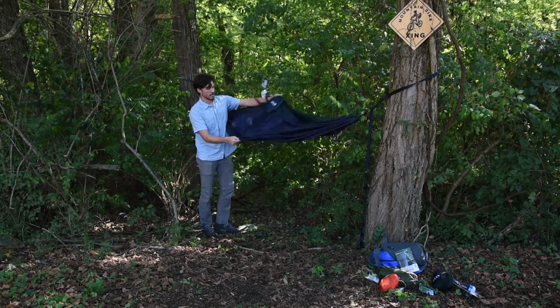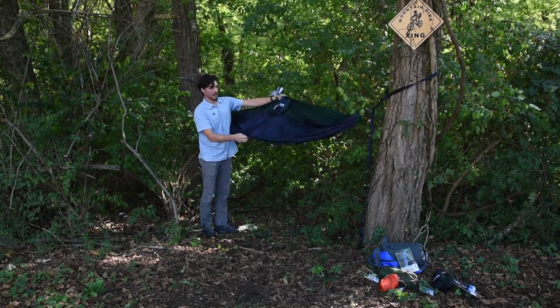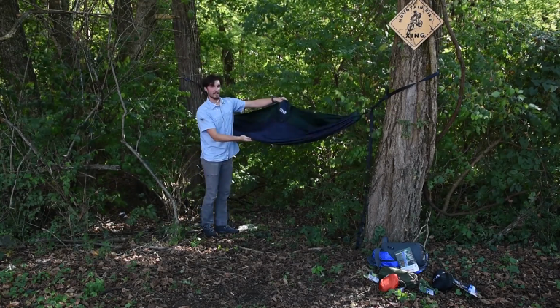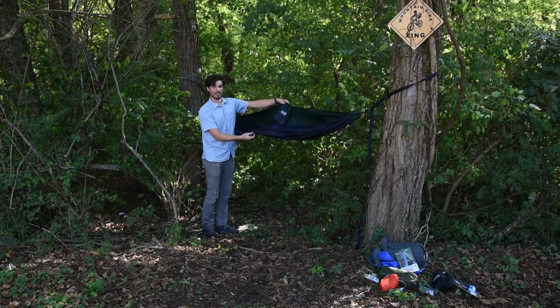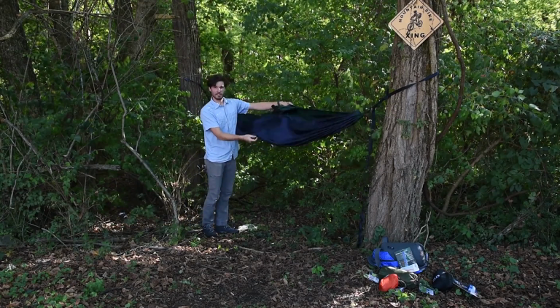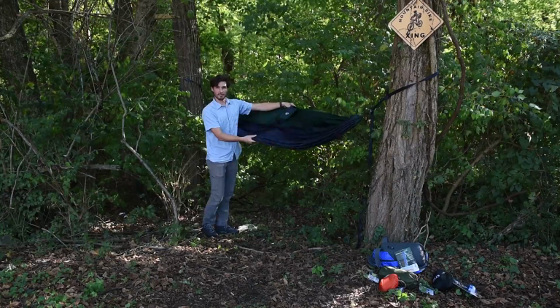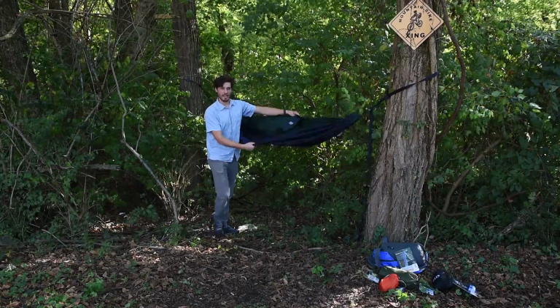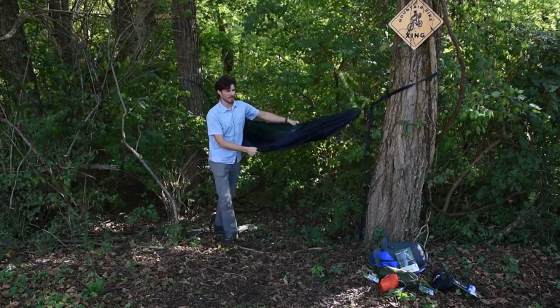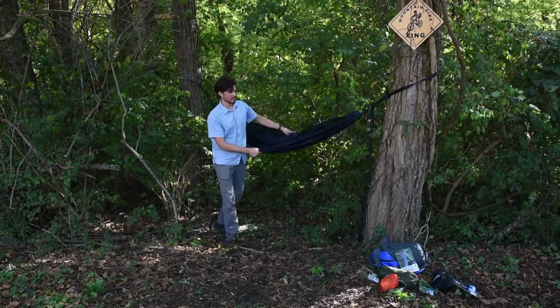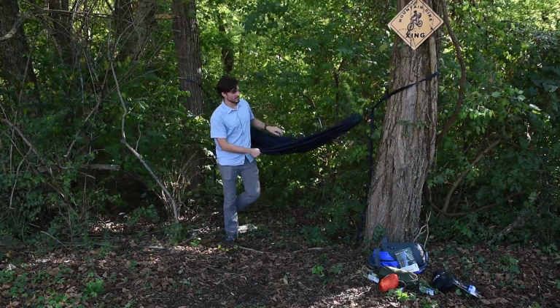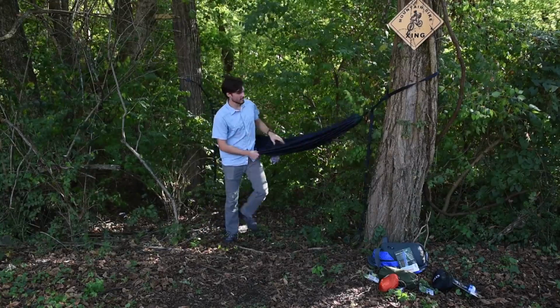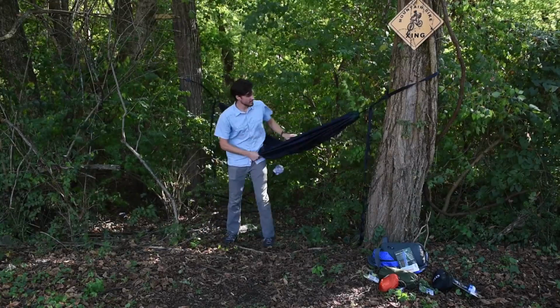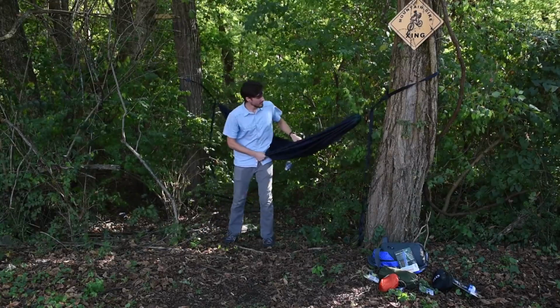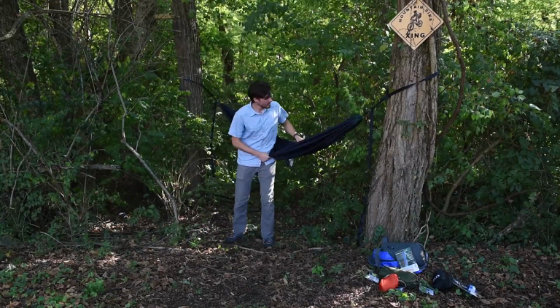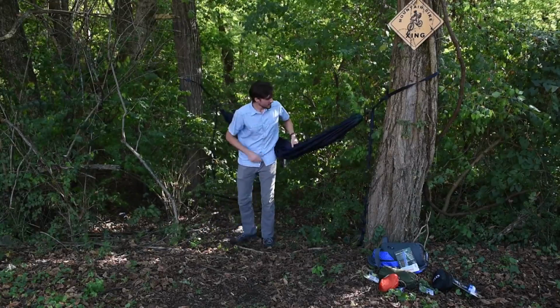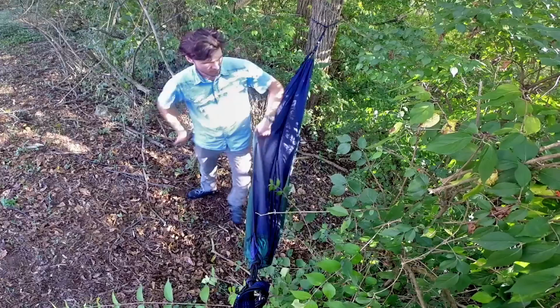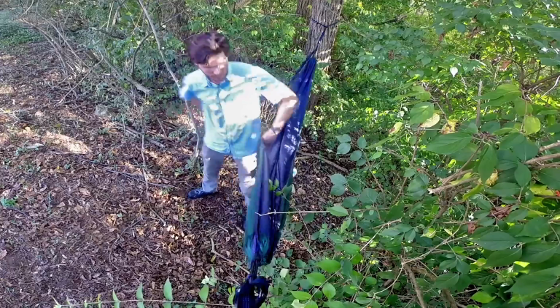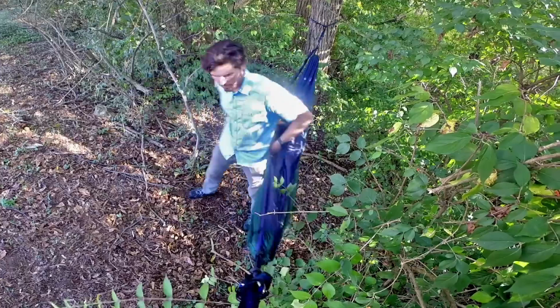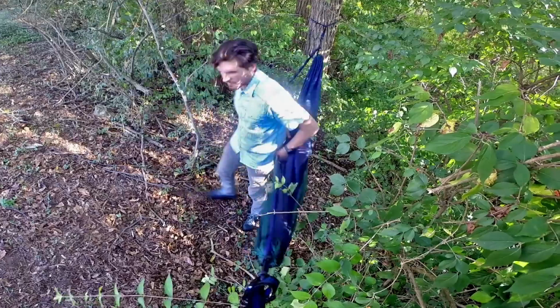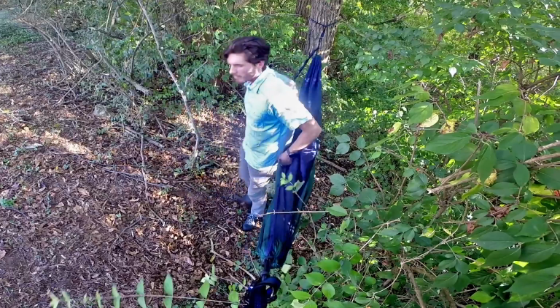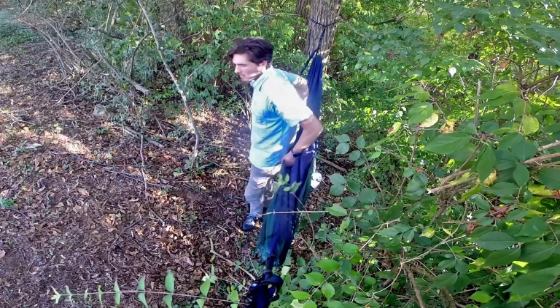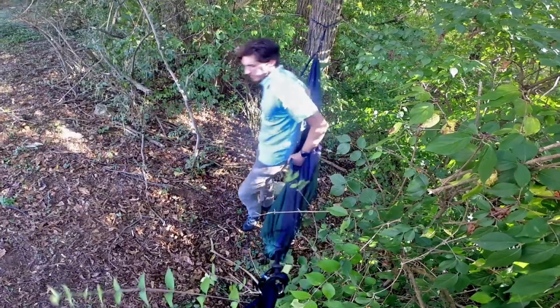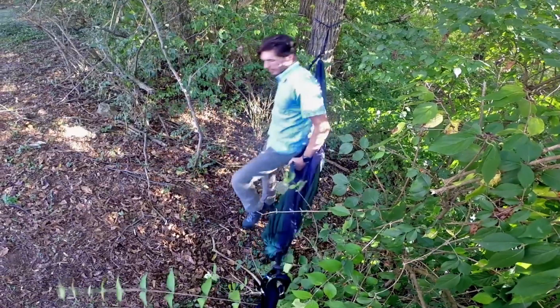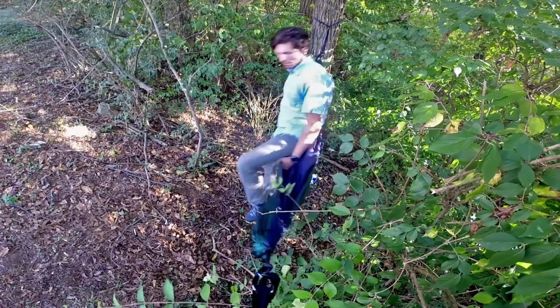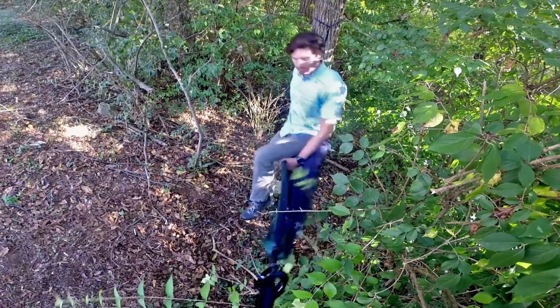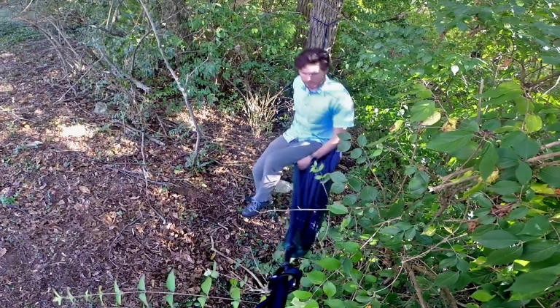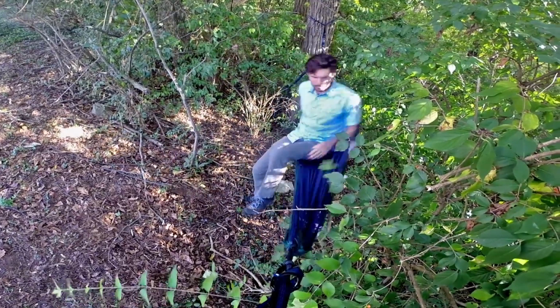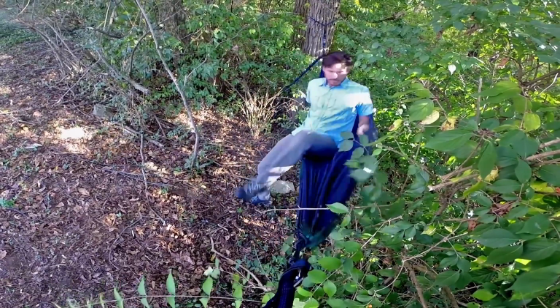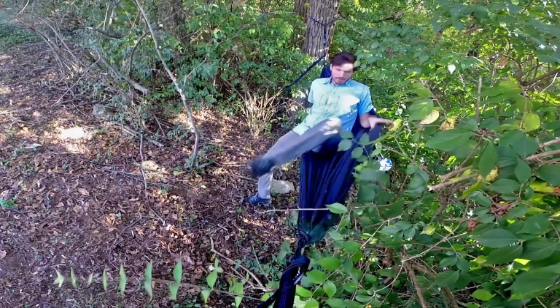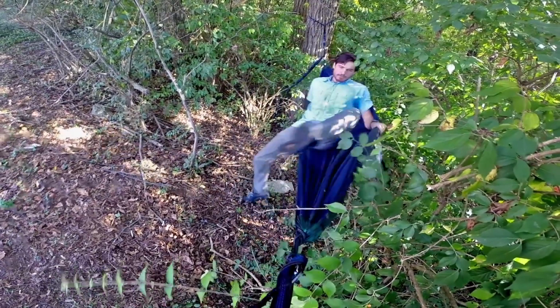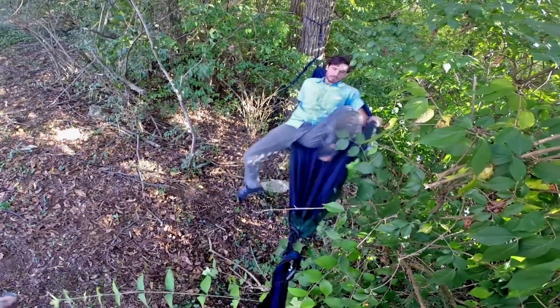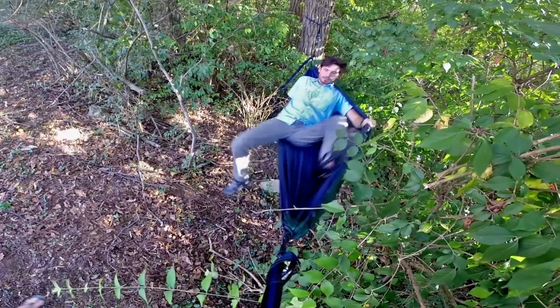And that's how you set up the hammock. Thanks a lot.